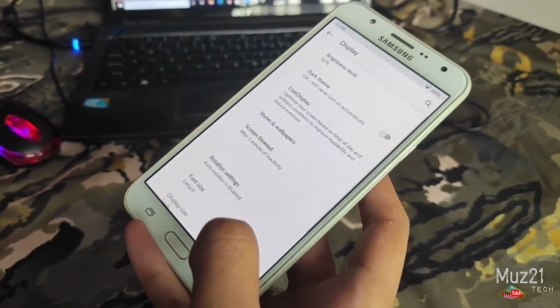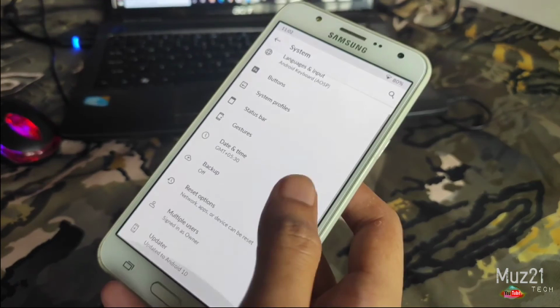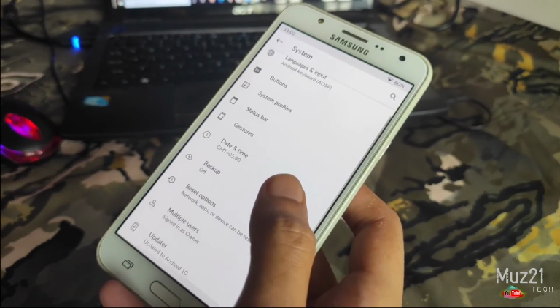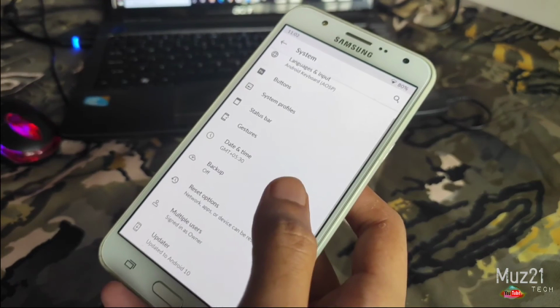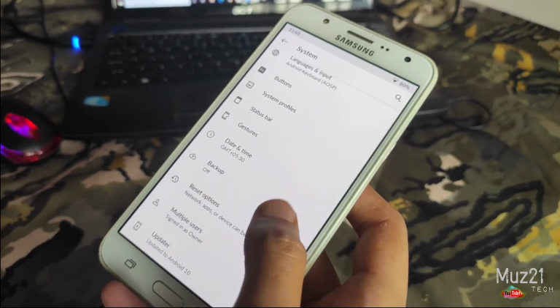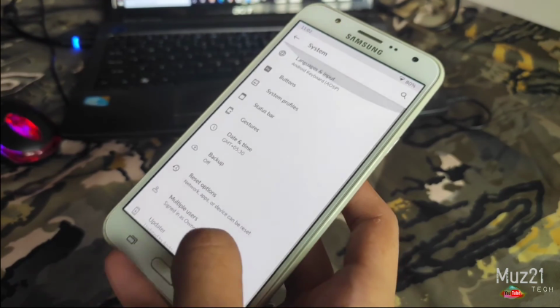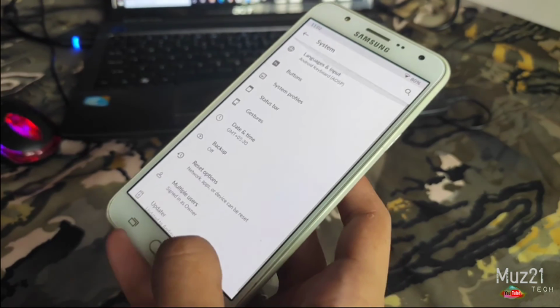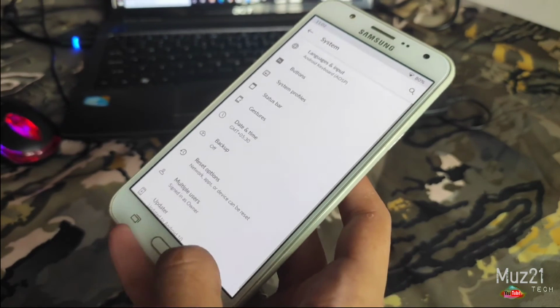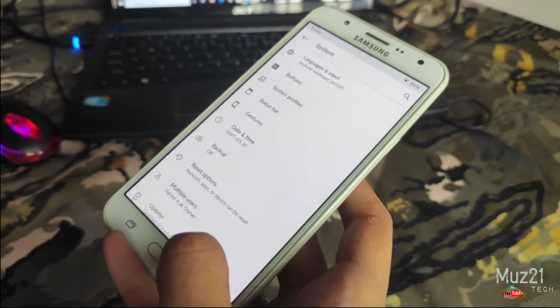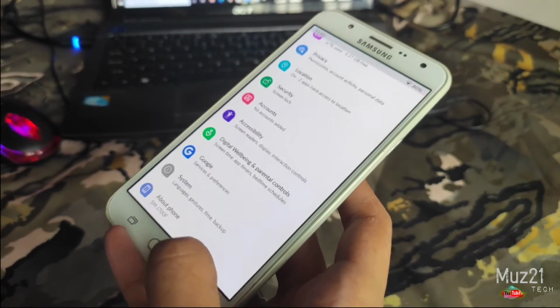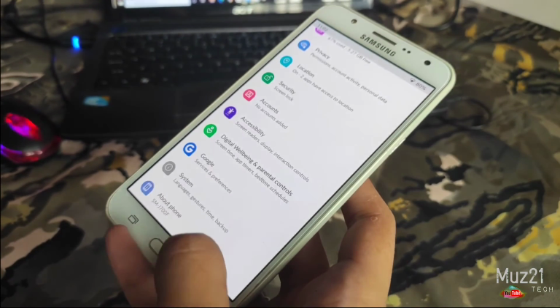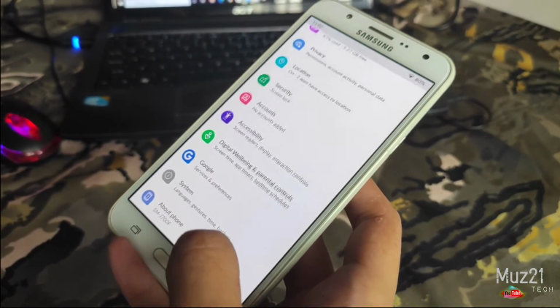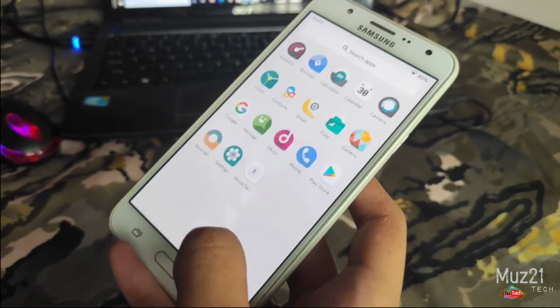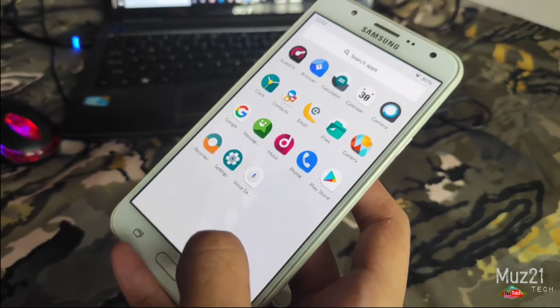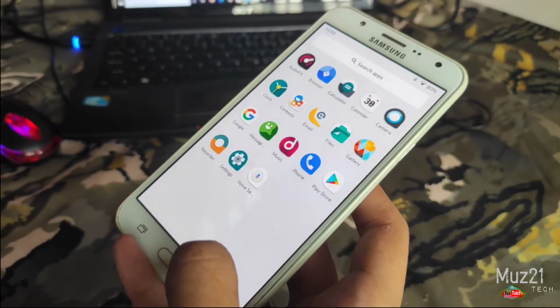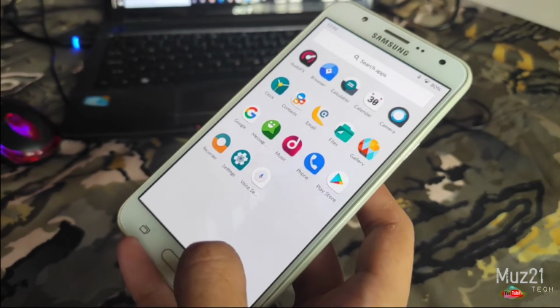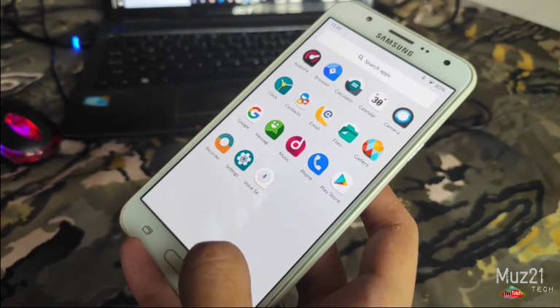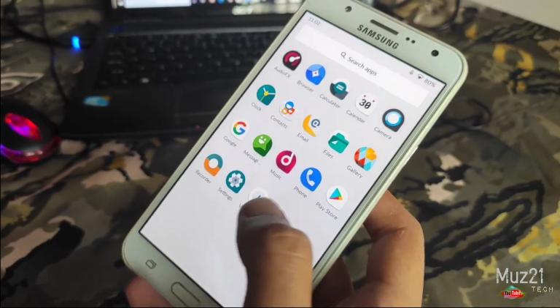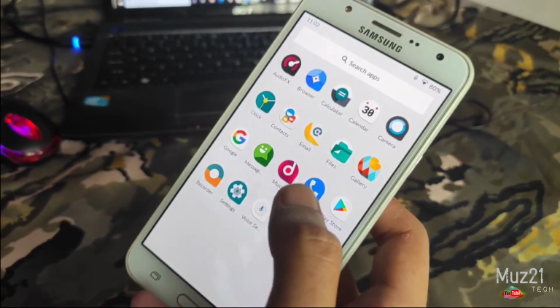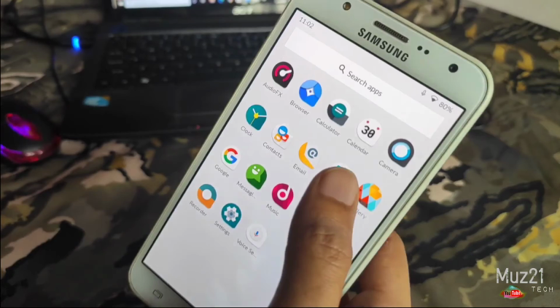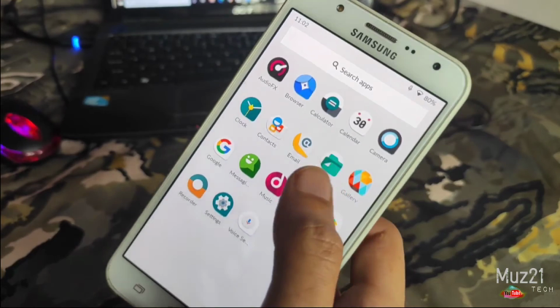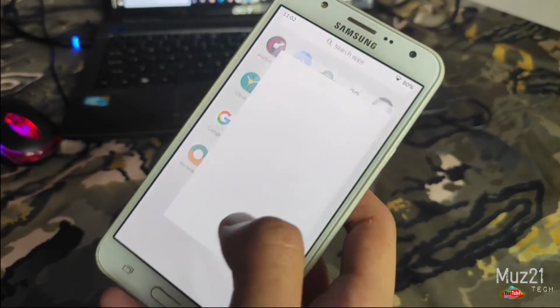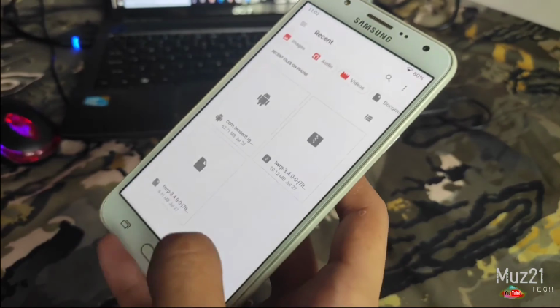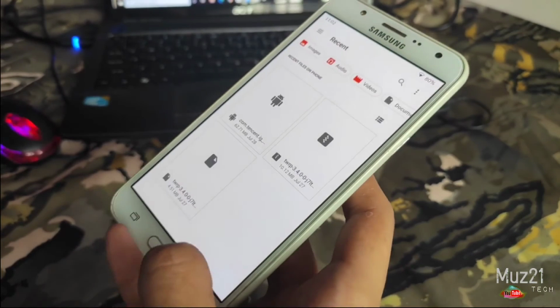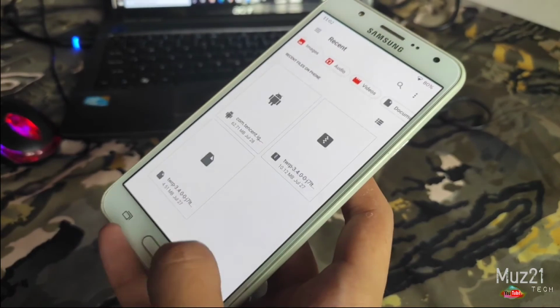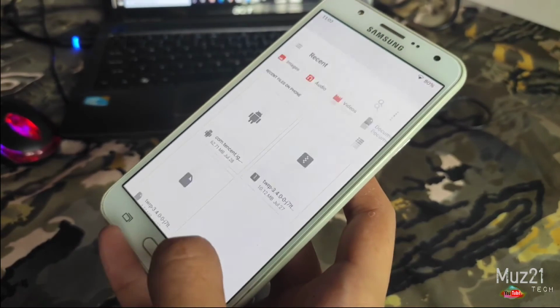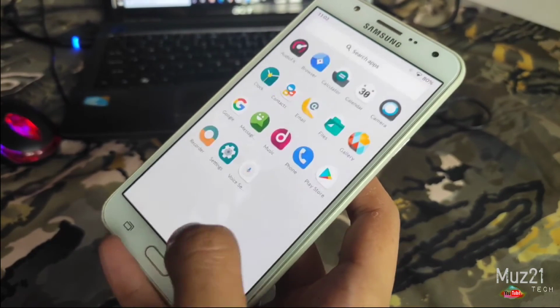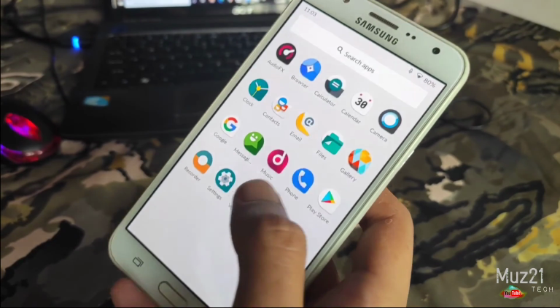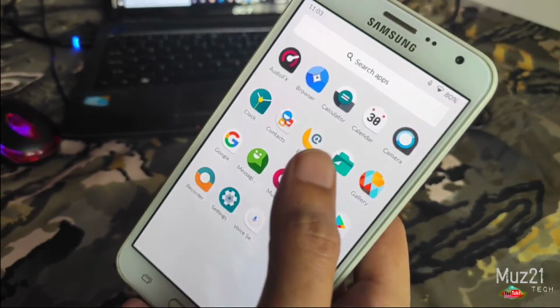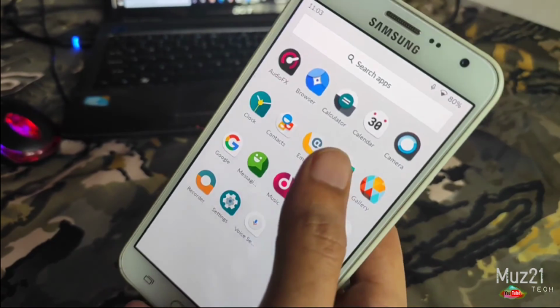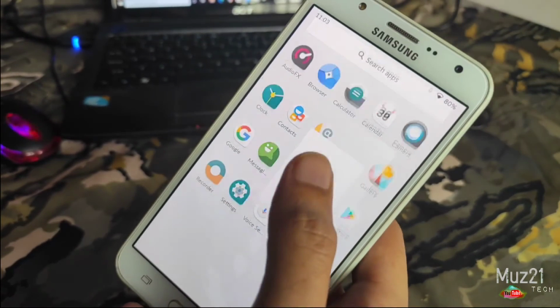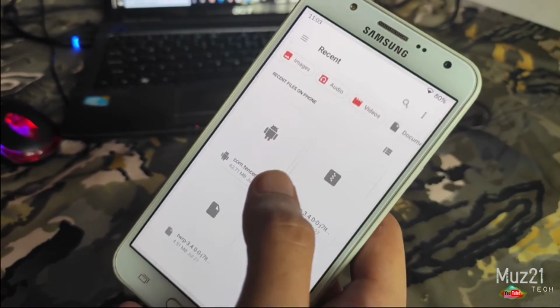If you download and flash the stock GApps variant, all the Google apps will be installed. You don't need to download those from the Play Store.